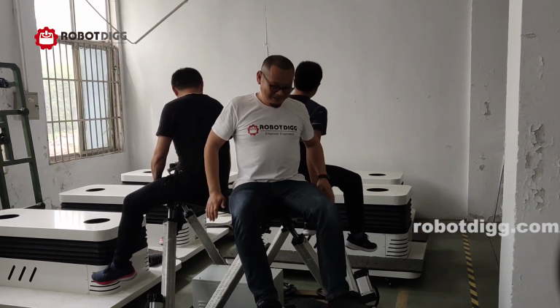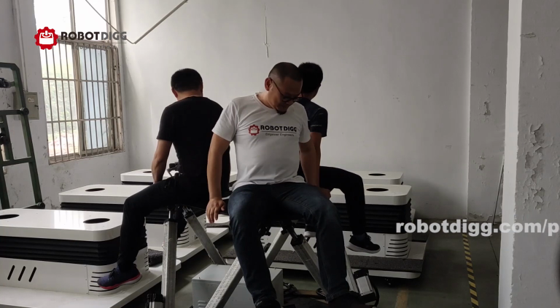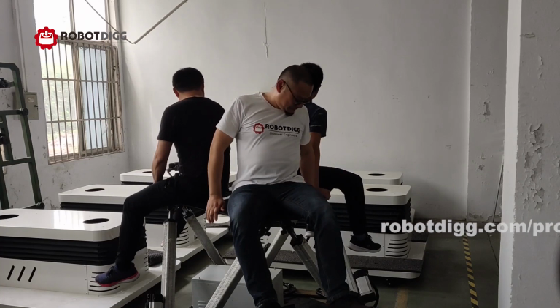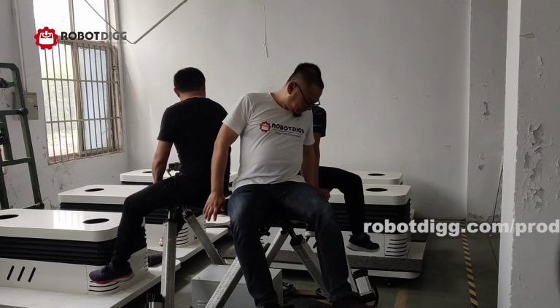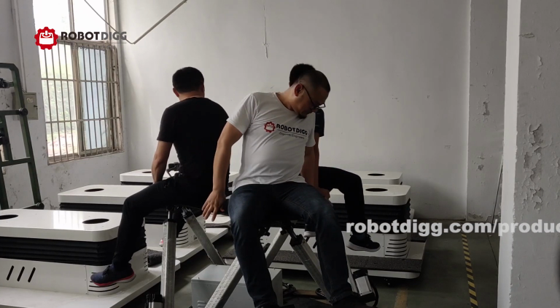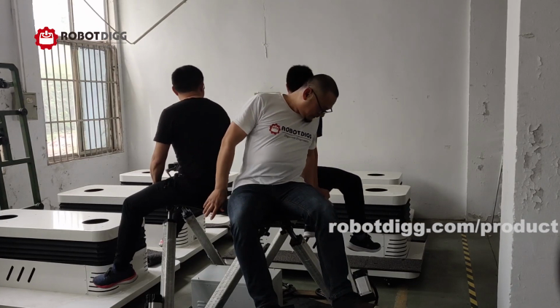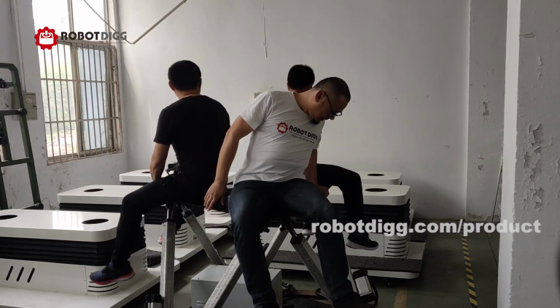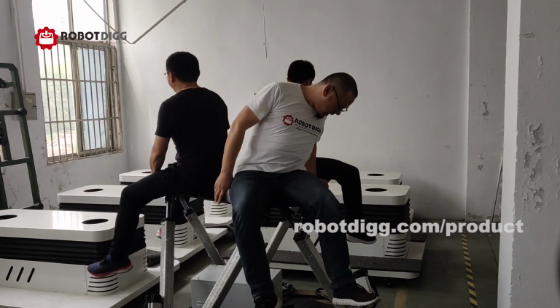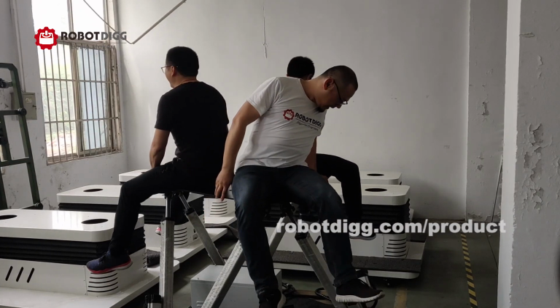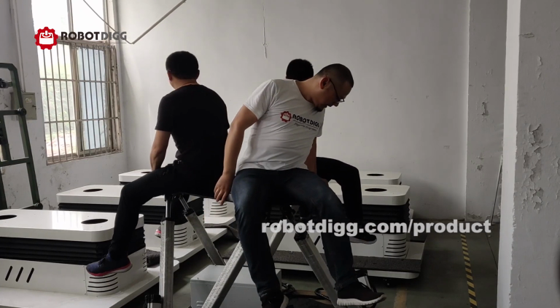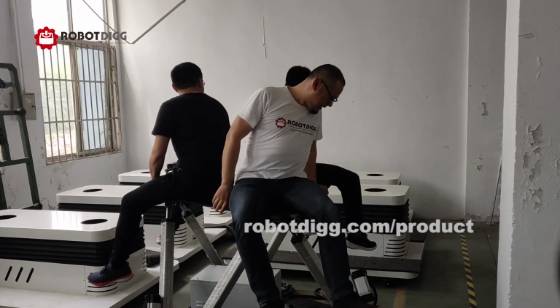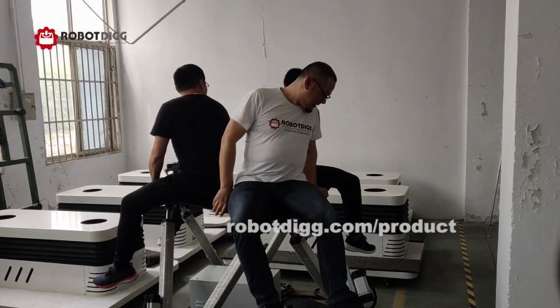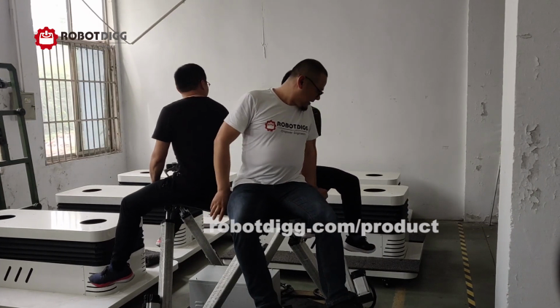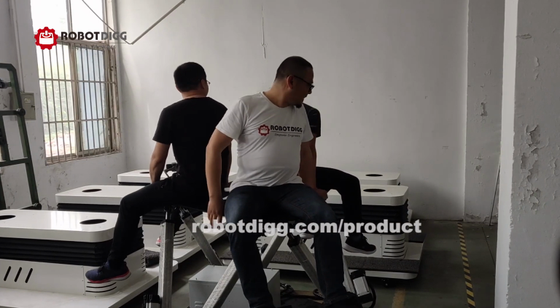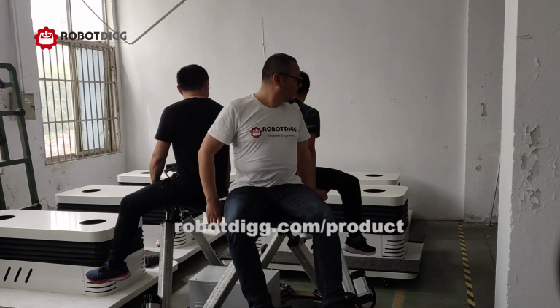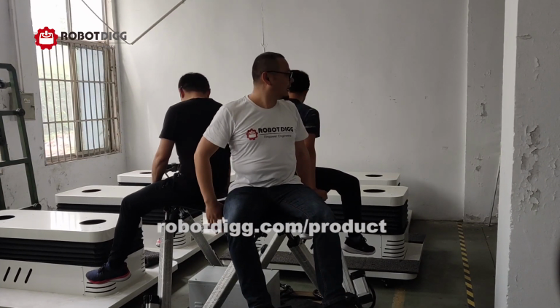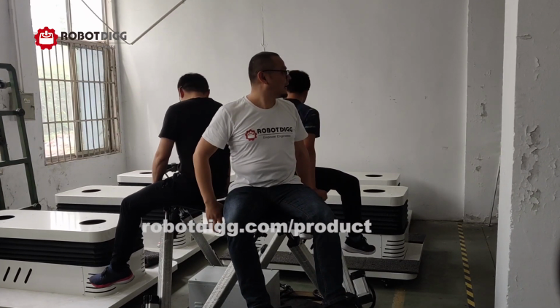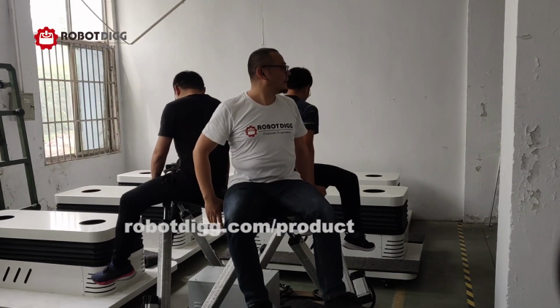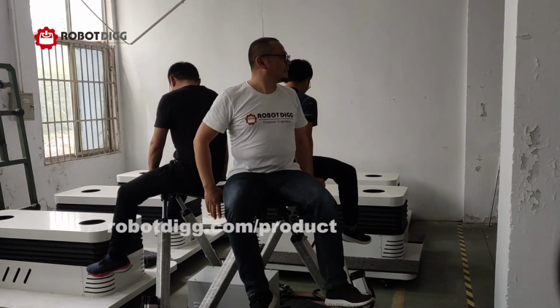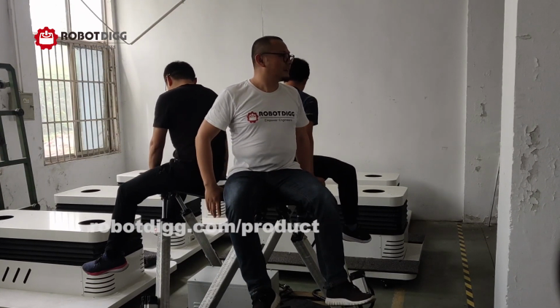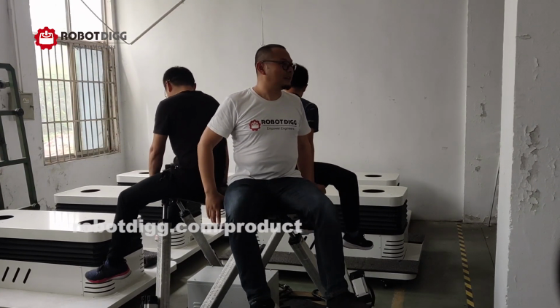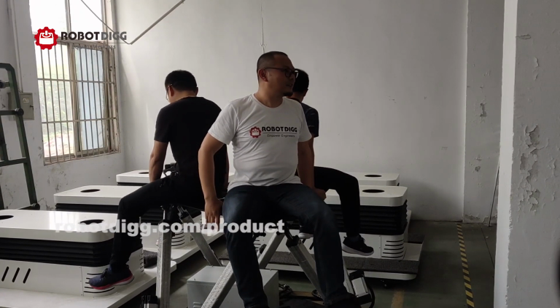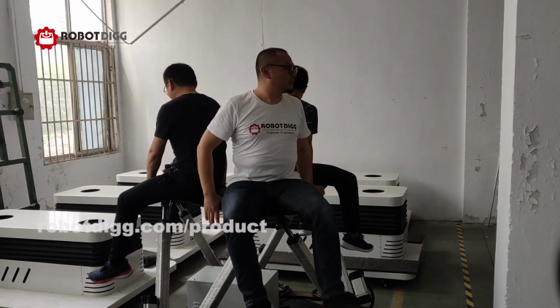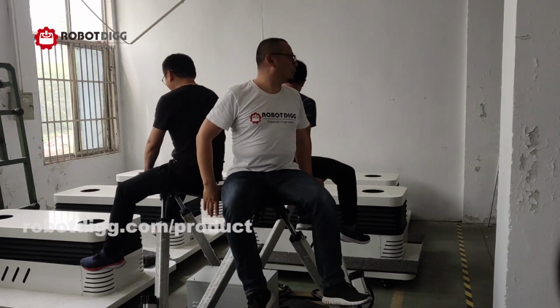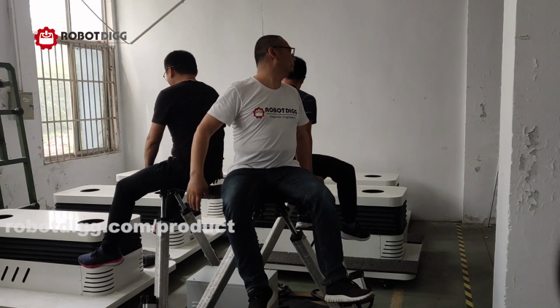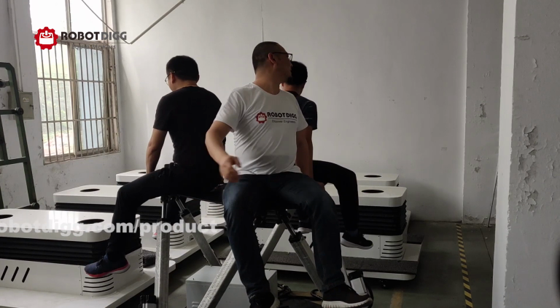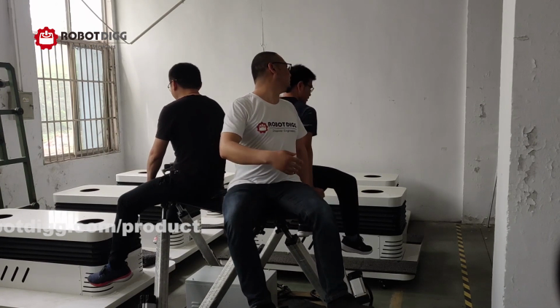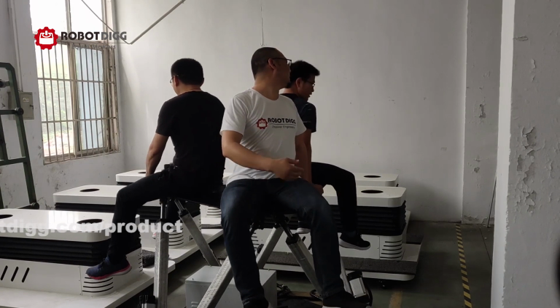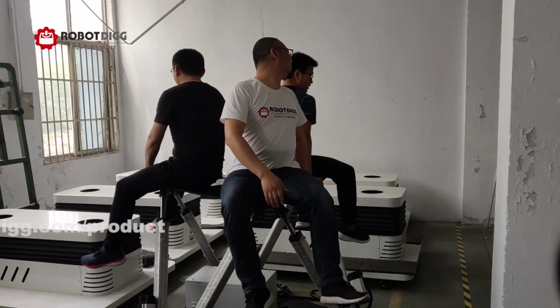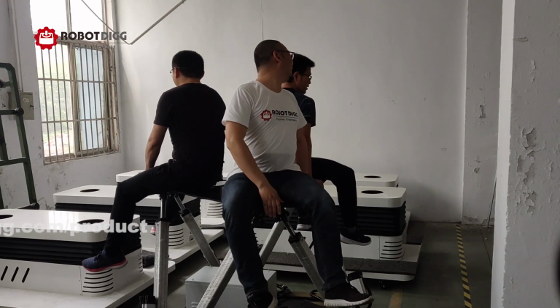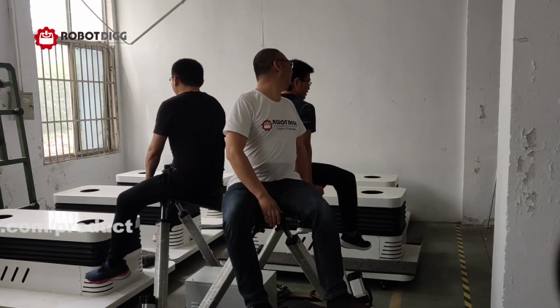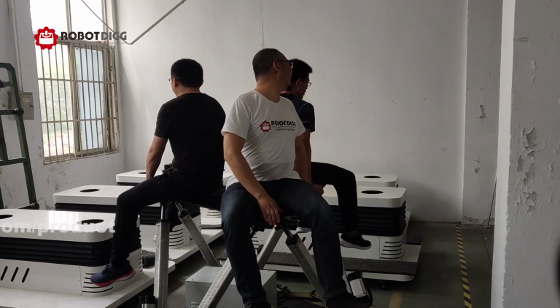And then on the ground we put a high weight. We can't get enough weight. We can't do that.